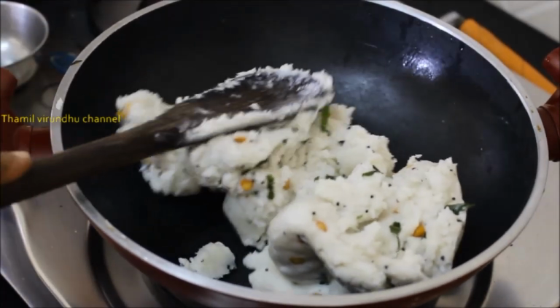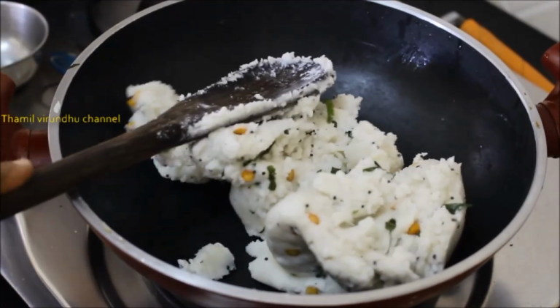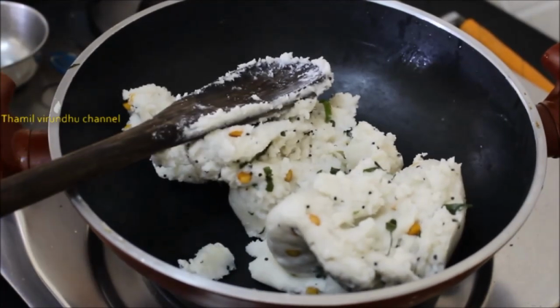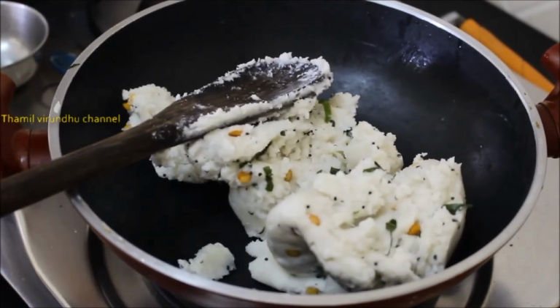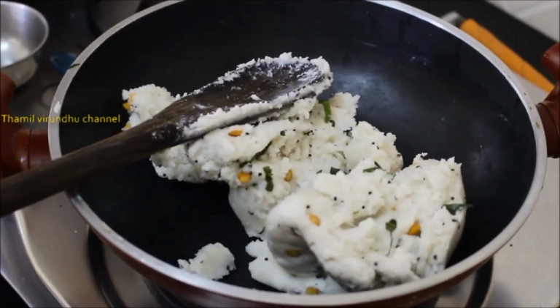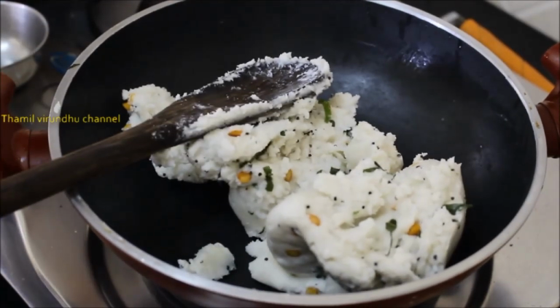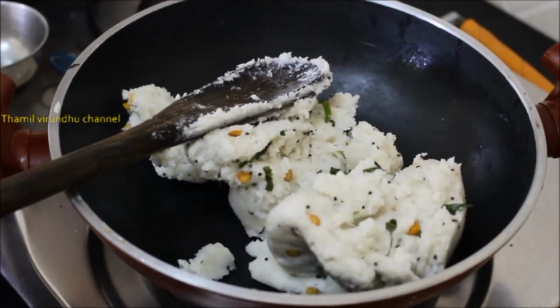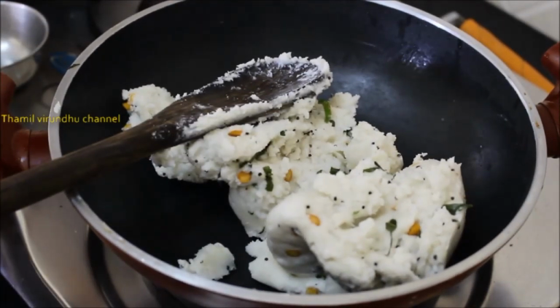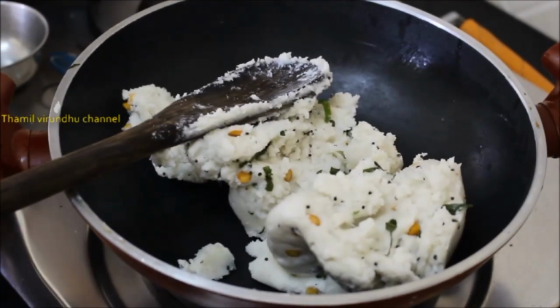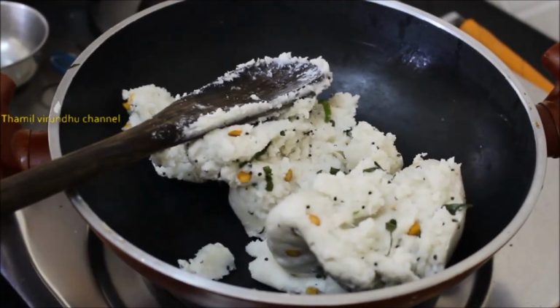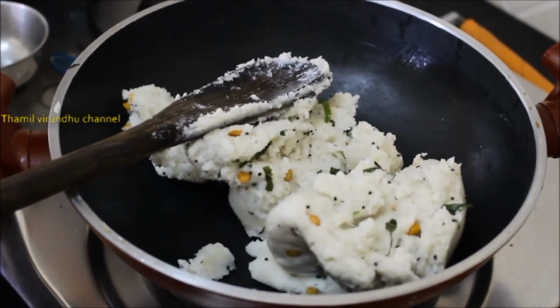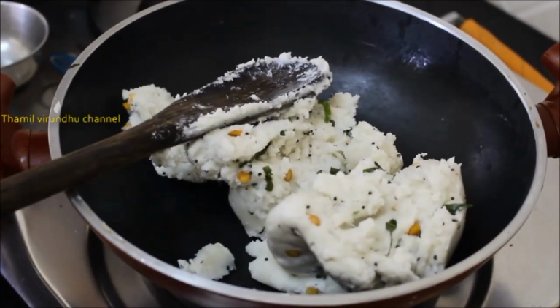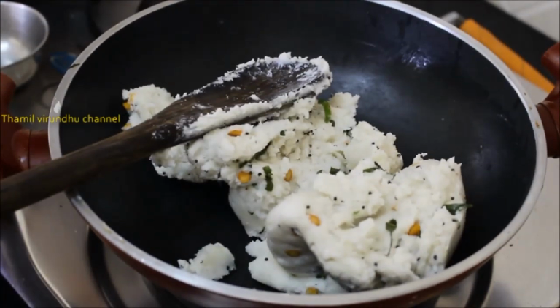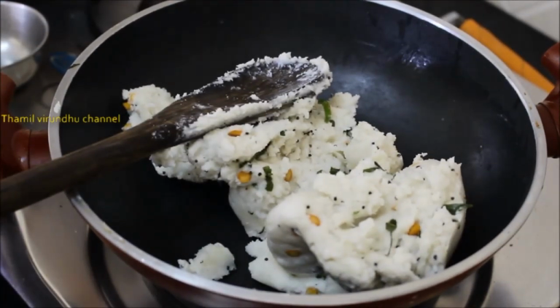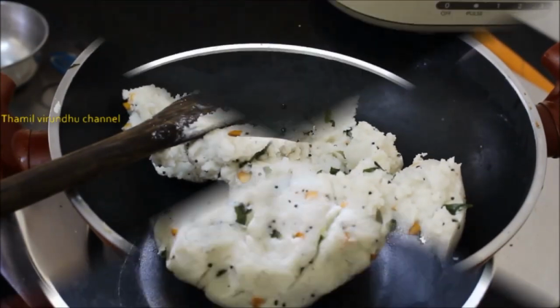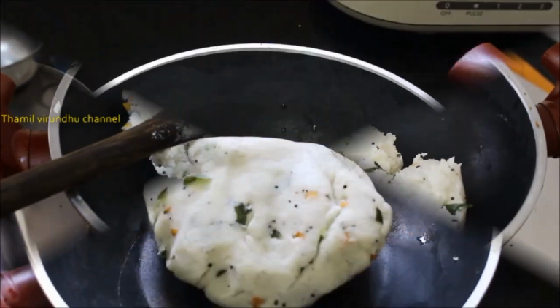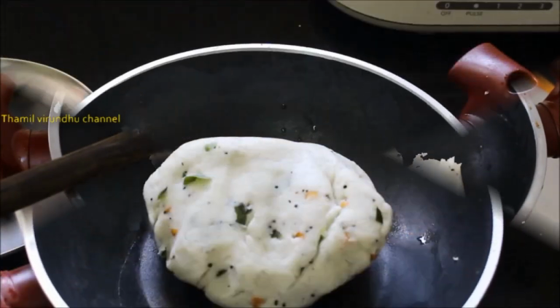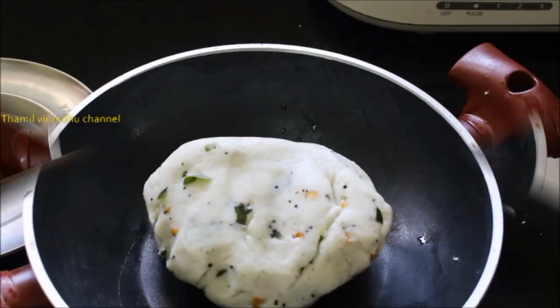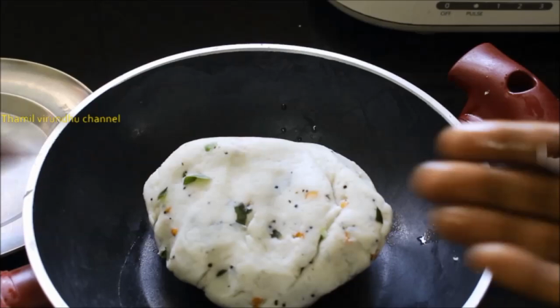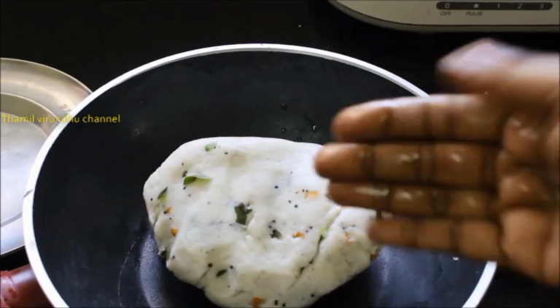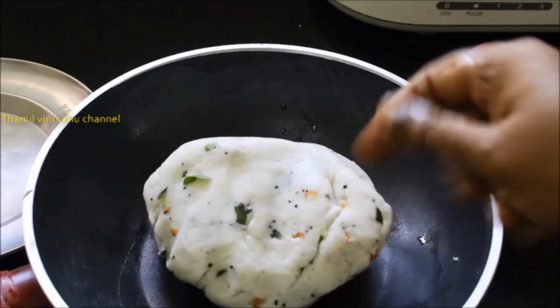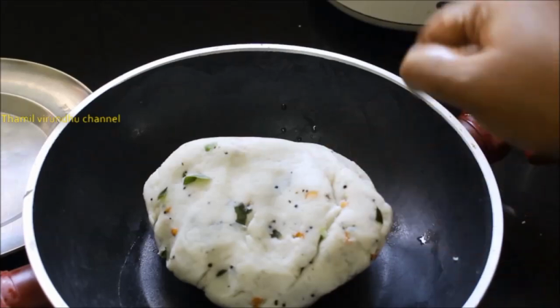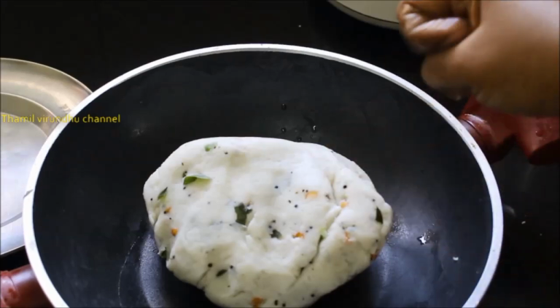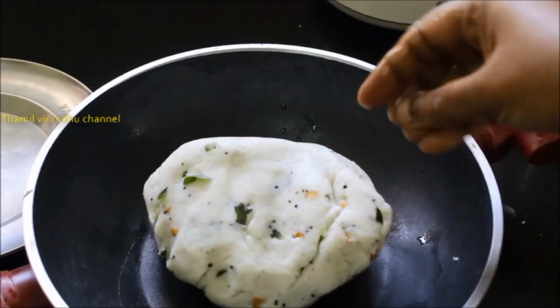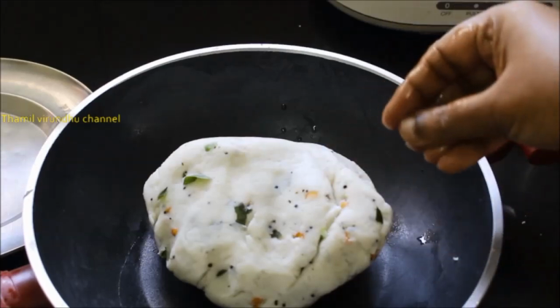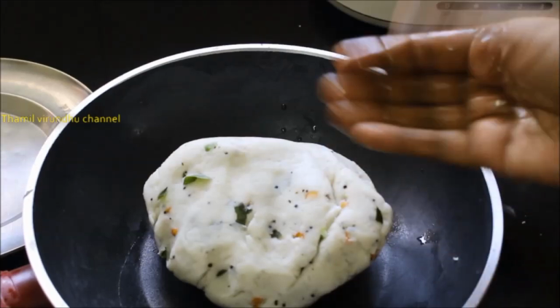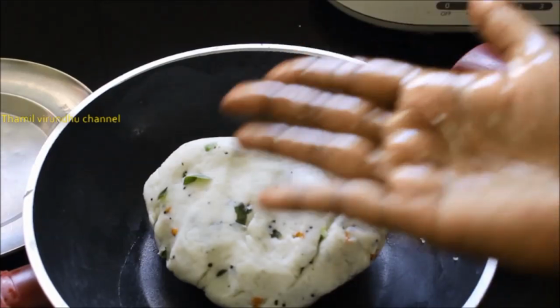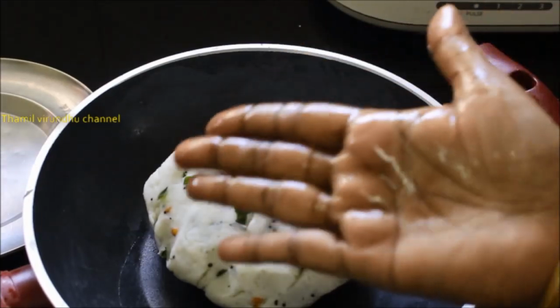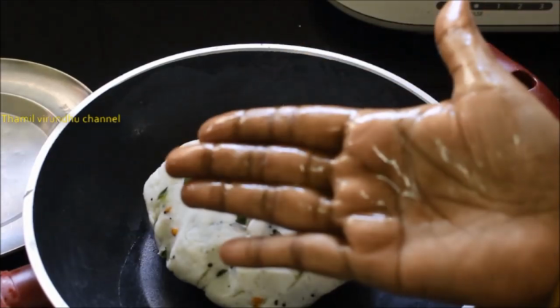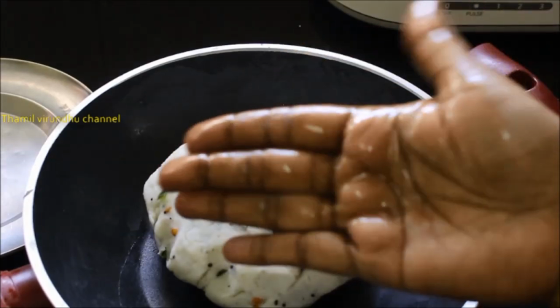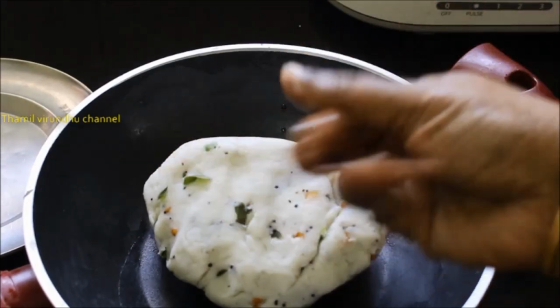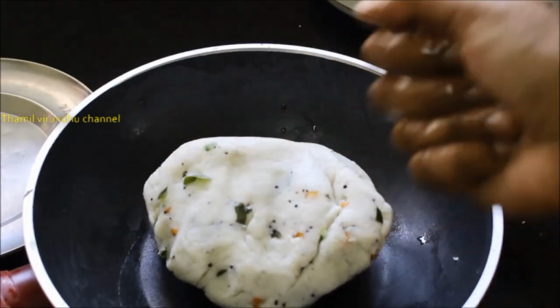We can have a lot of salt in the mix. Make a lot of salt in the mix.